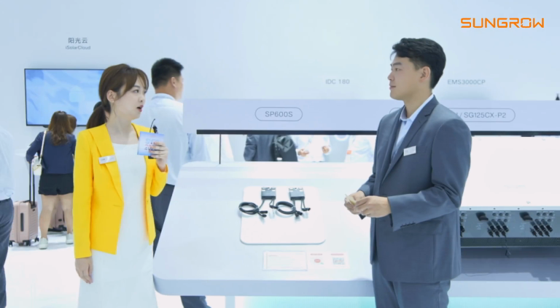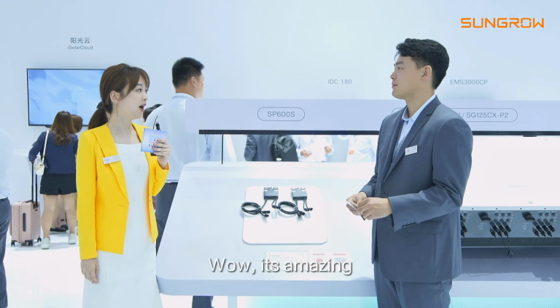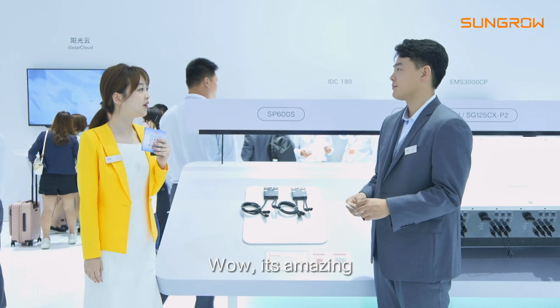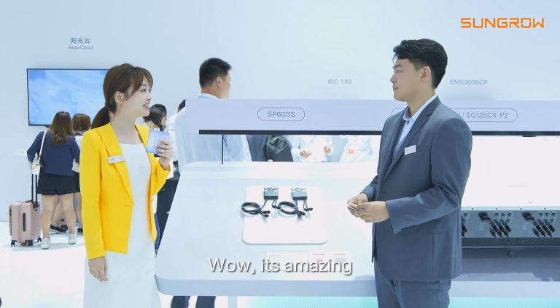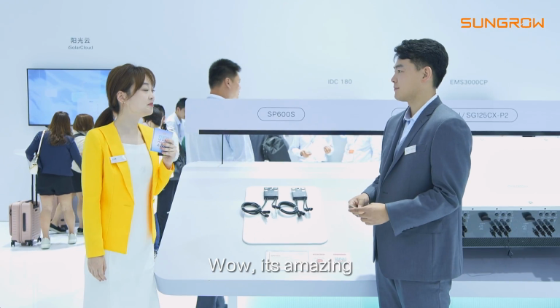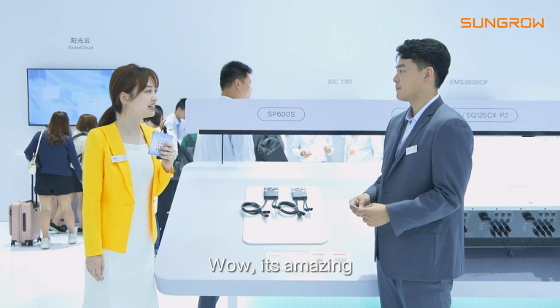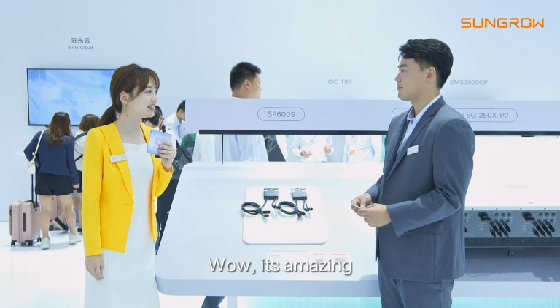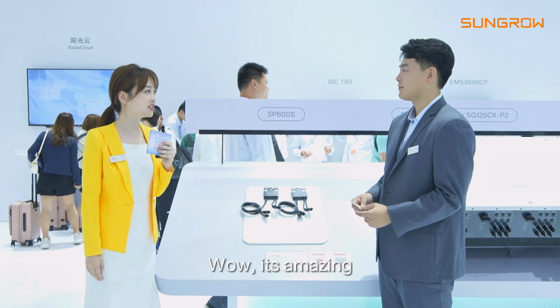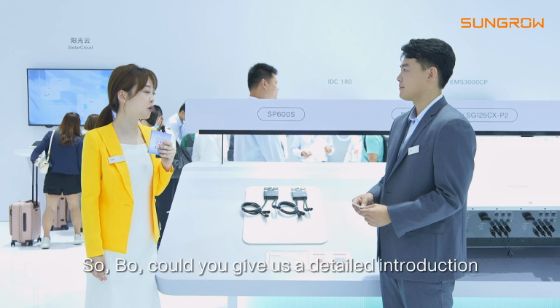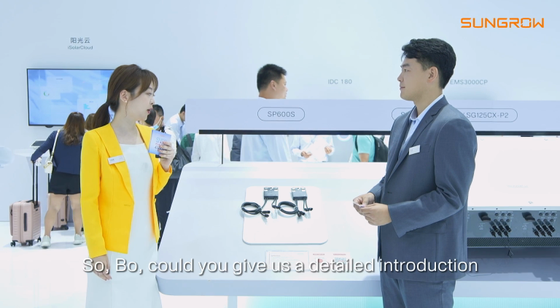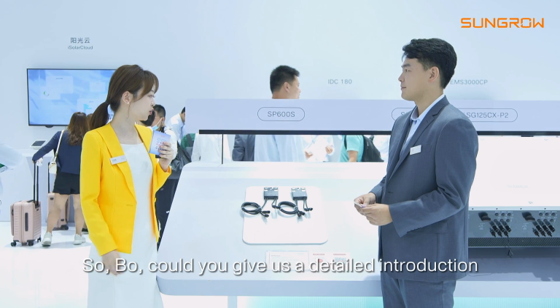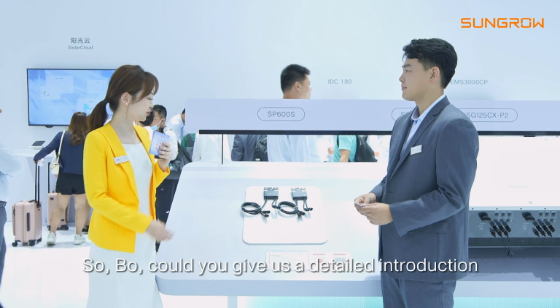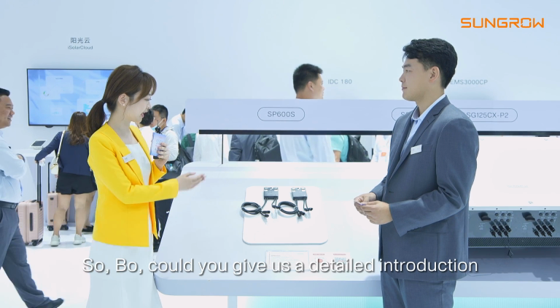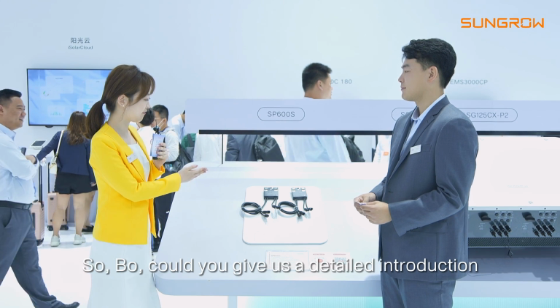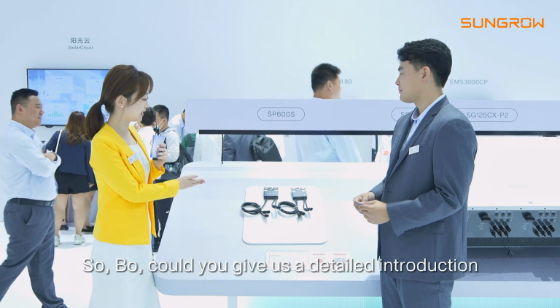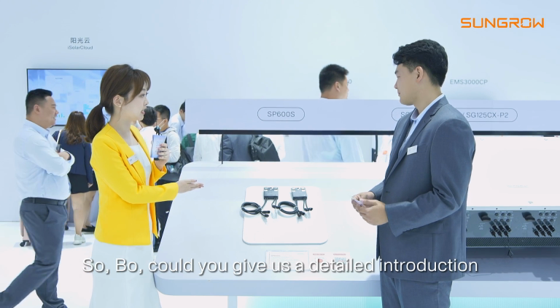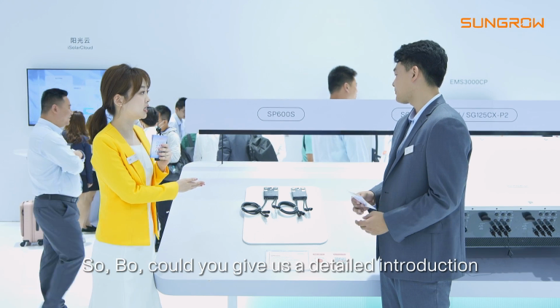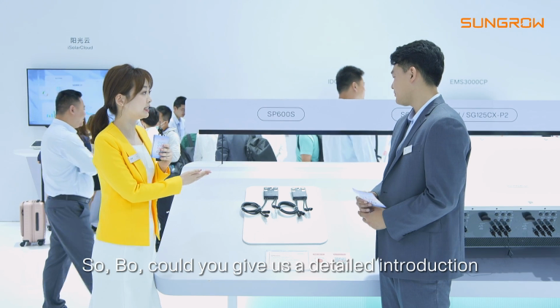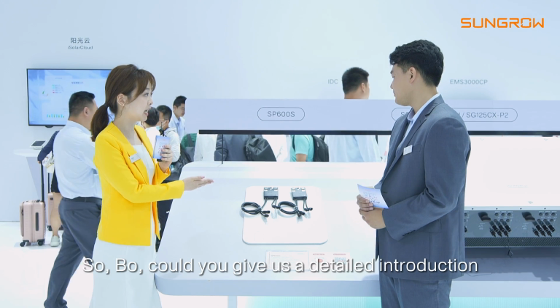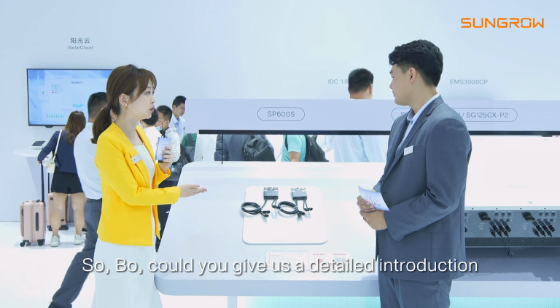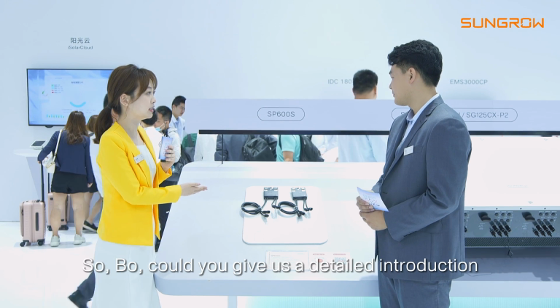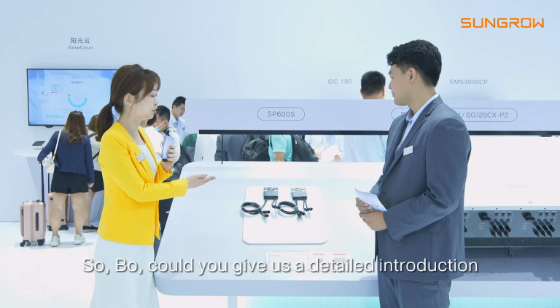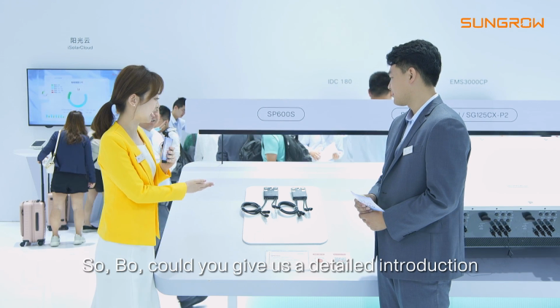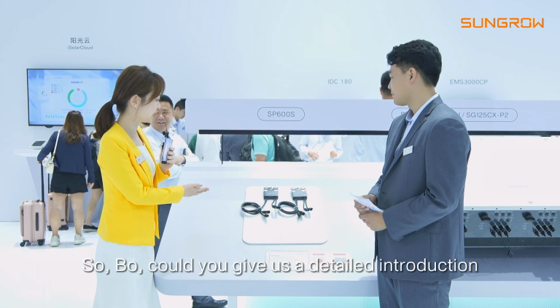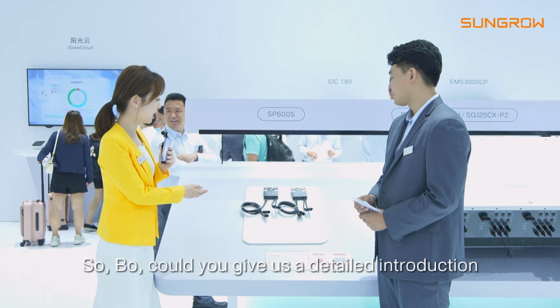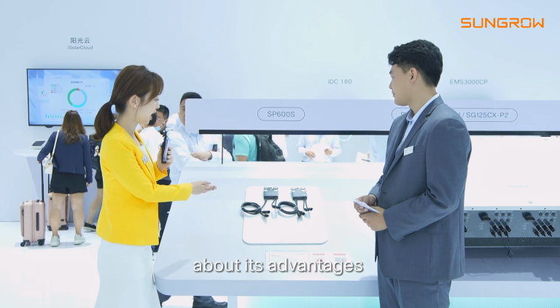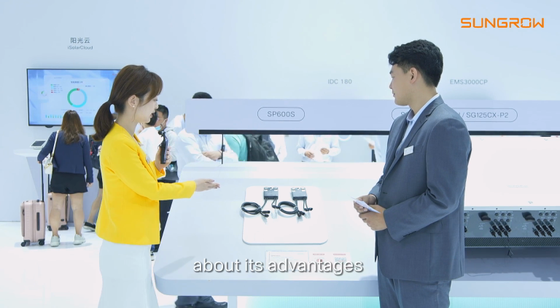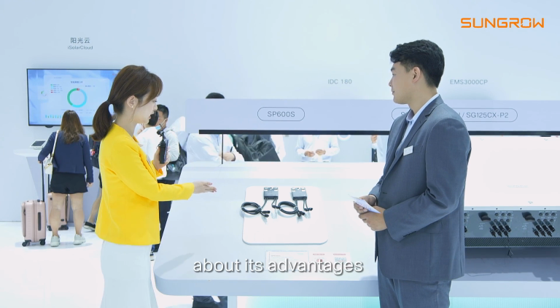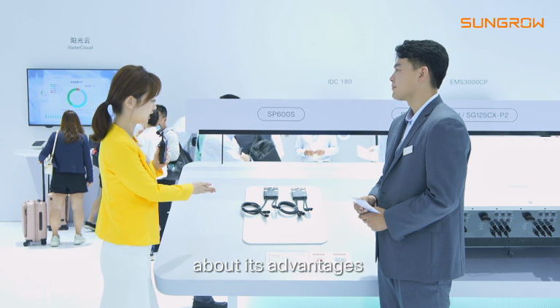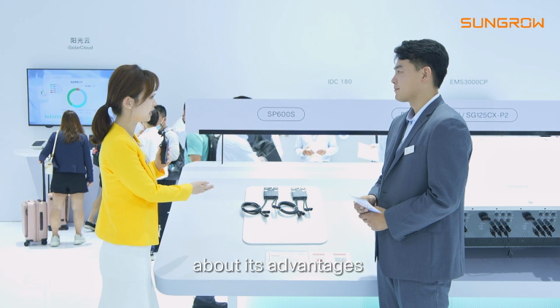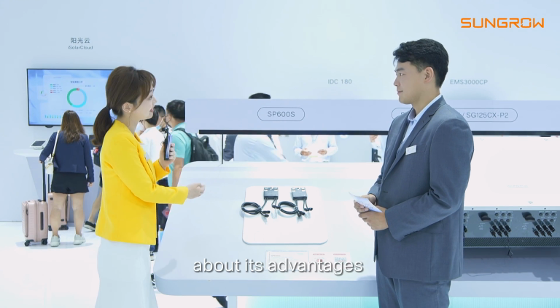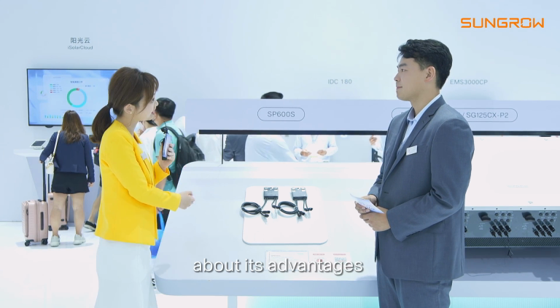Wow, it's amazing. So Bo, could you give us a detailed introduction about its advantages?